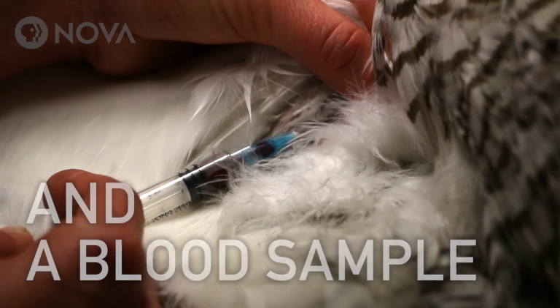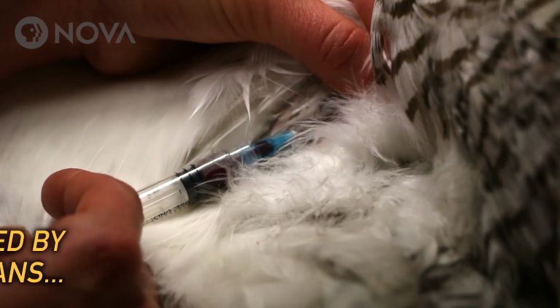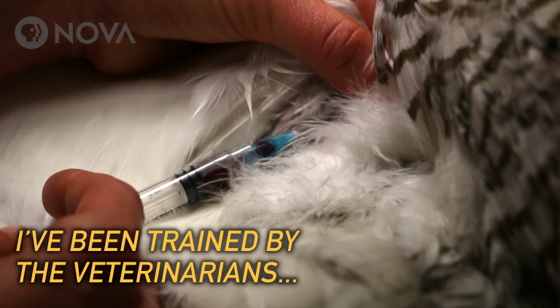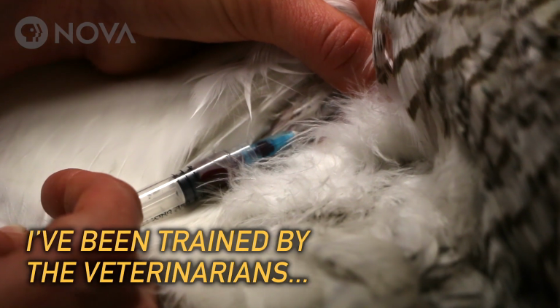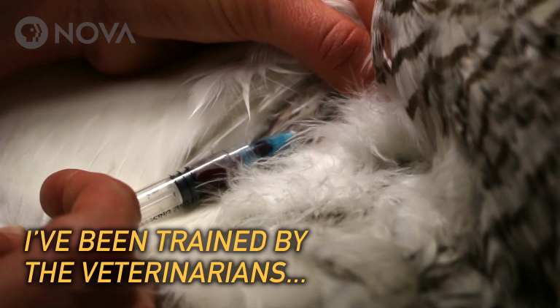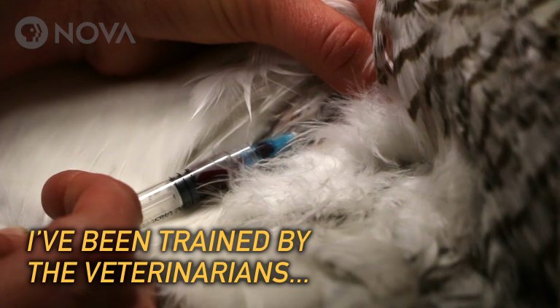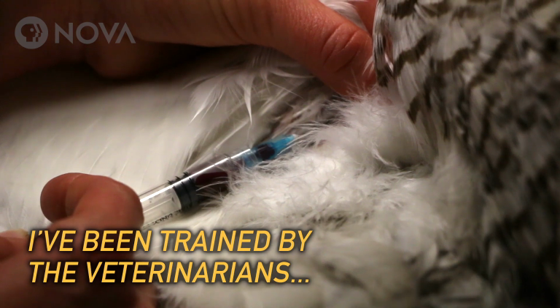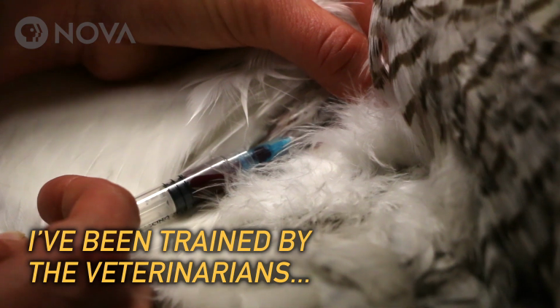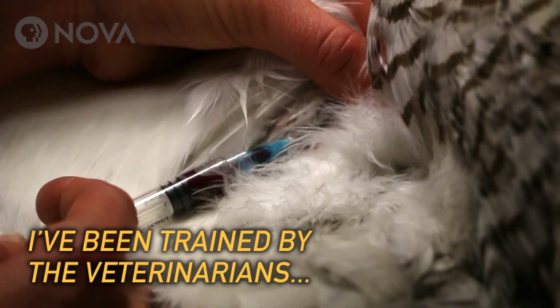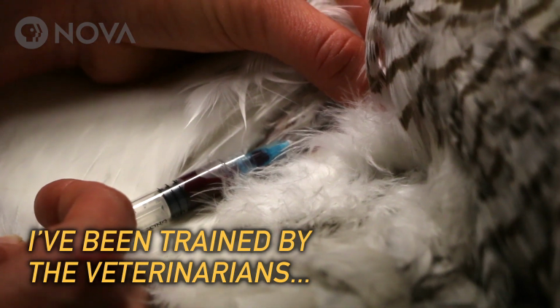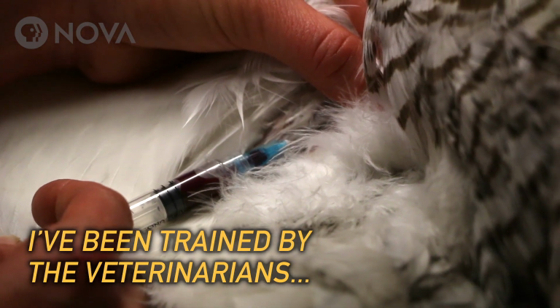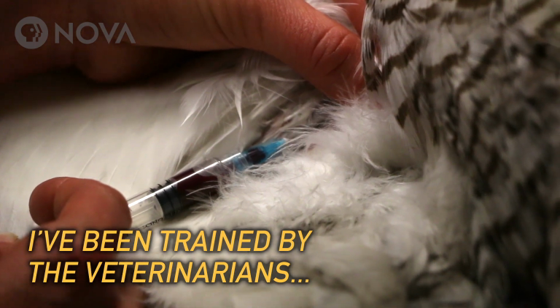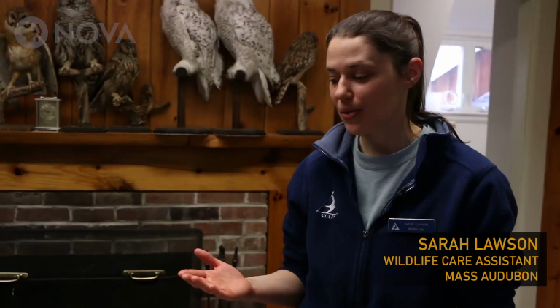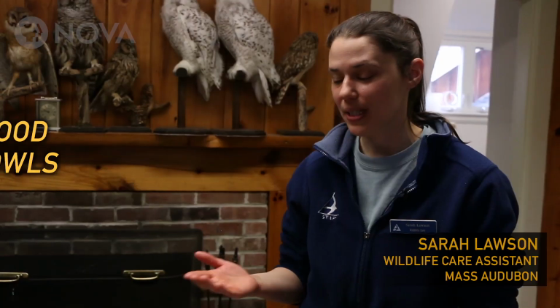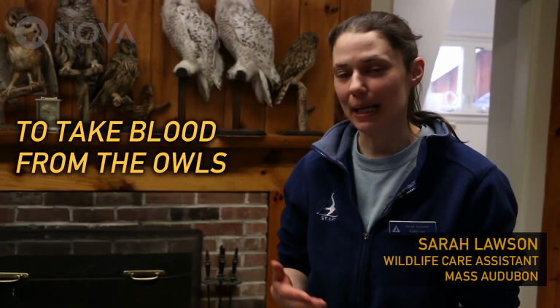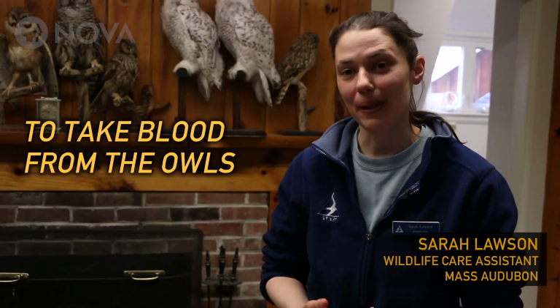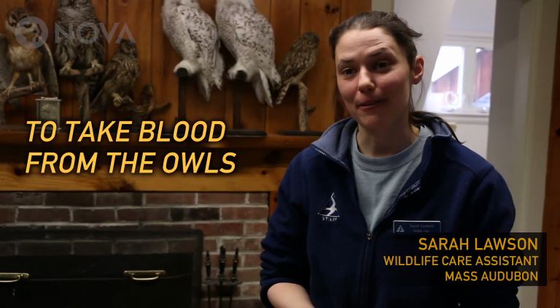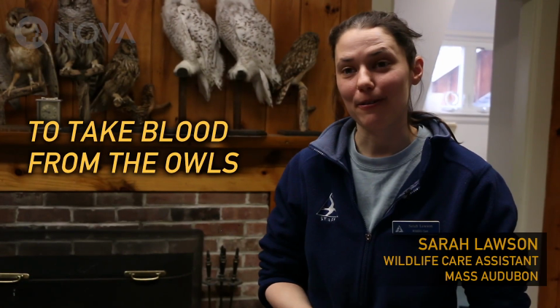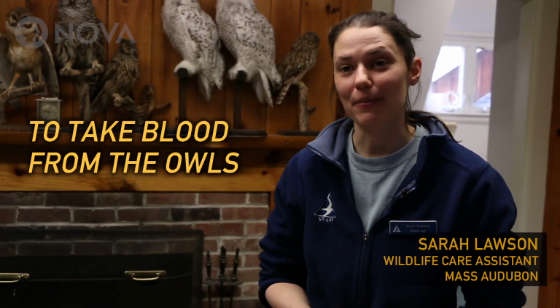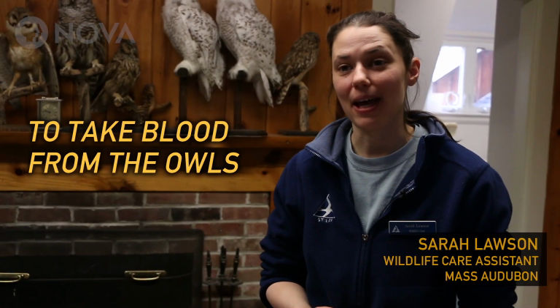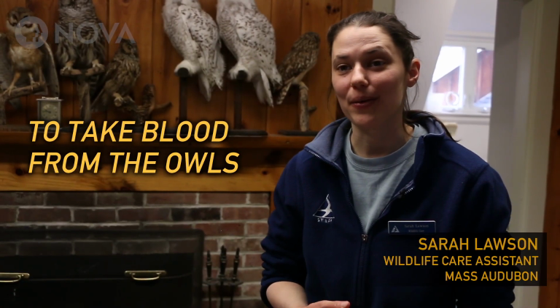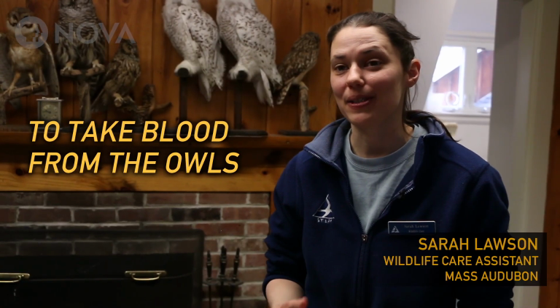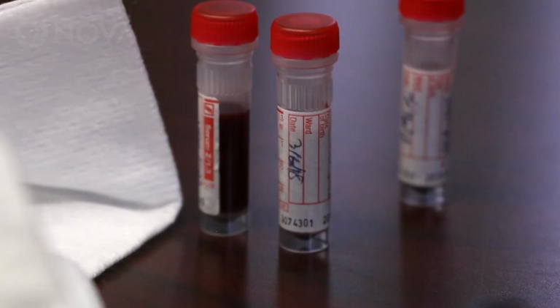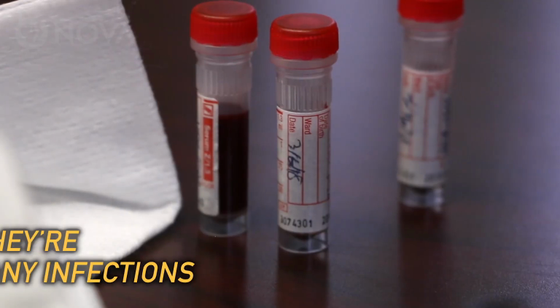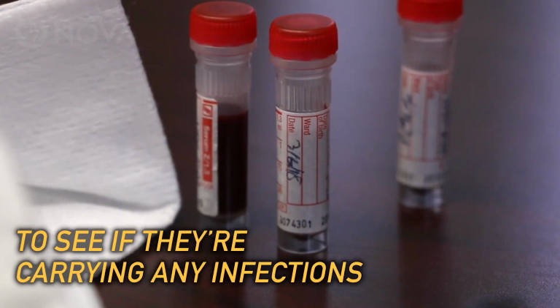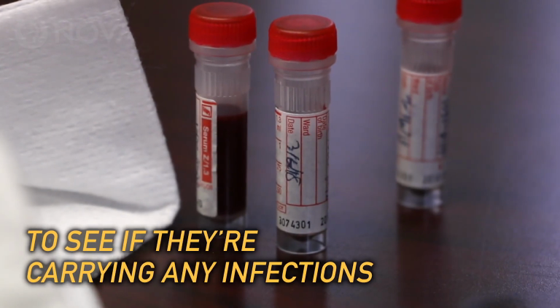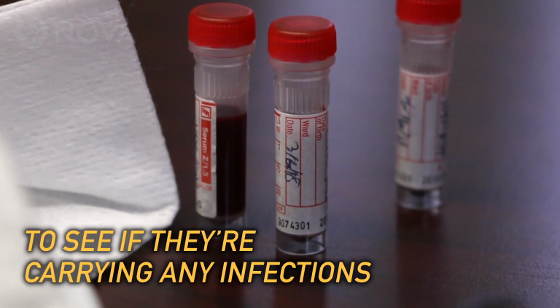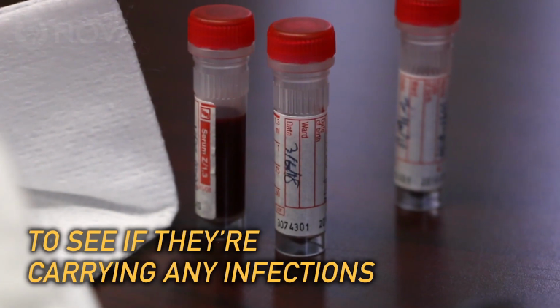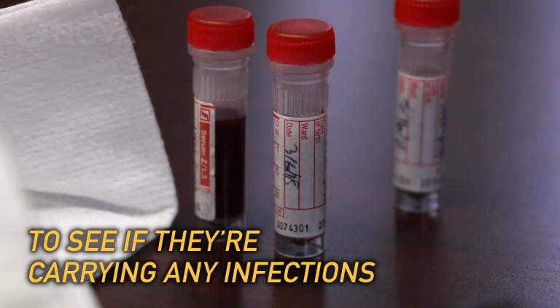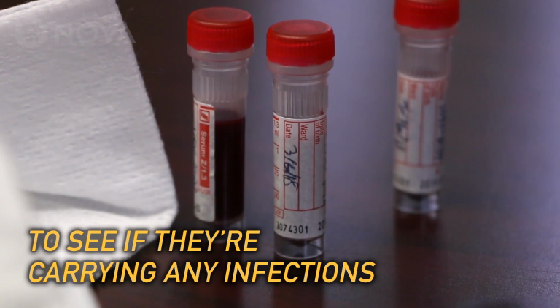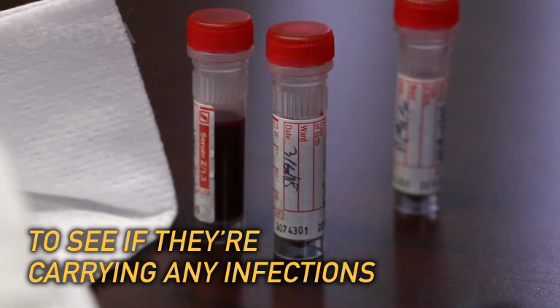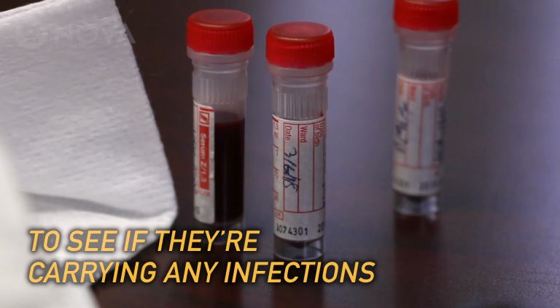I've been trained by the veterinarians to take blood from the owls to see if they're carrying any infections.